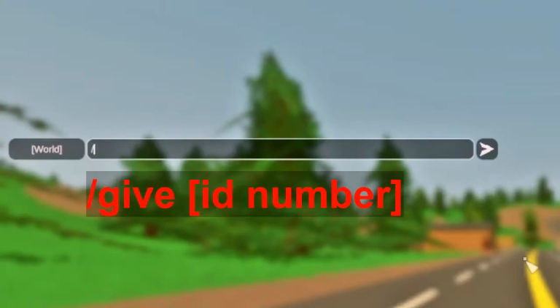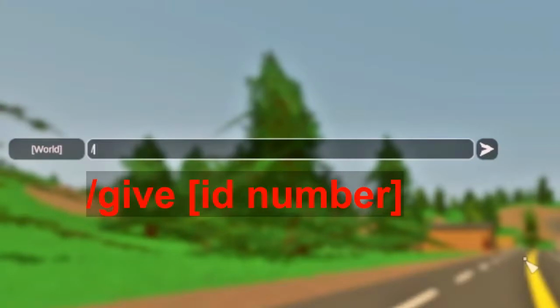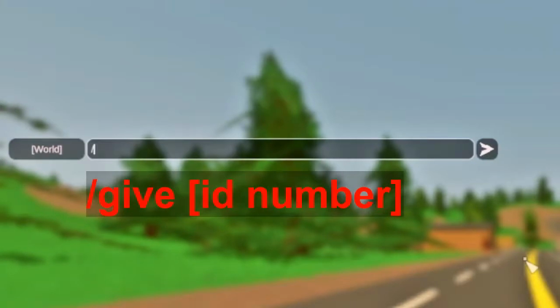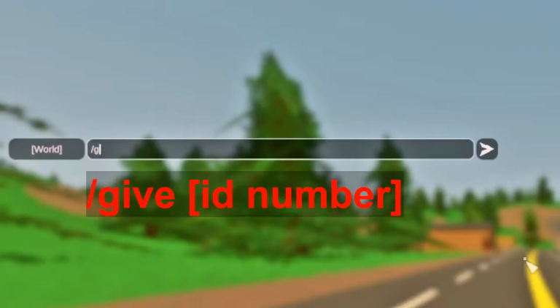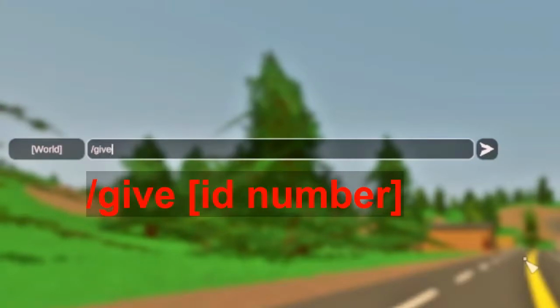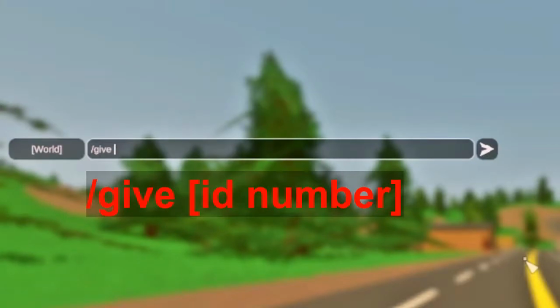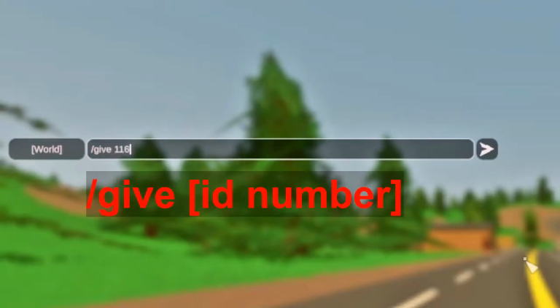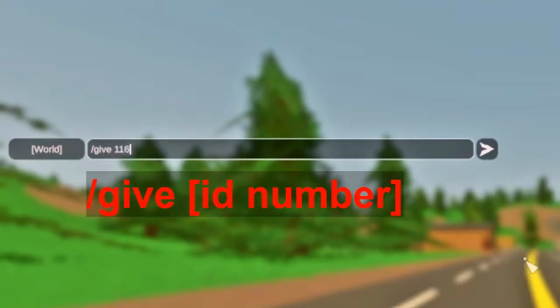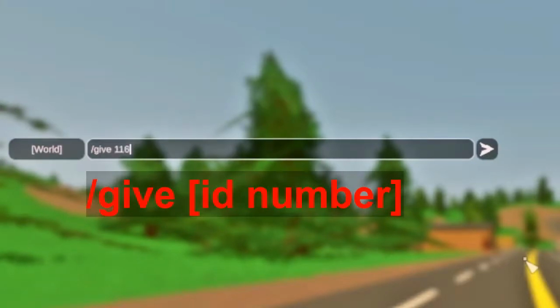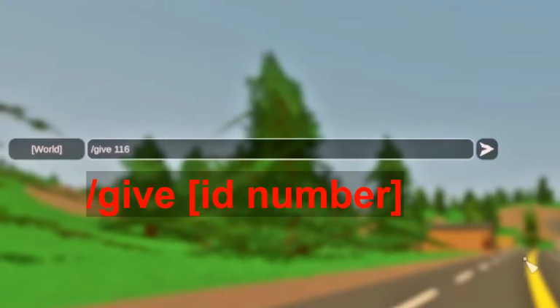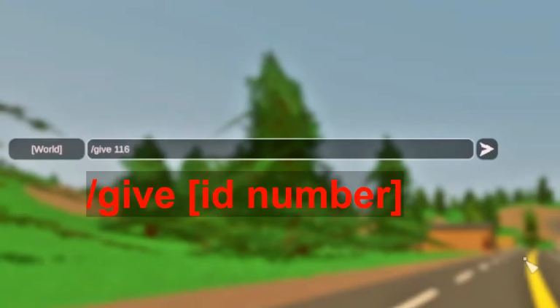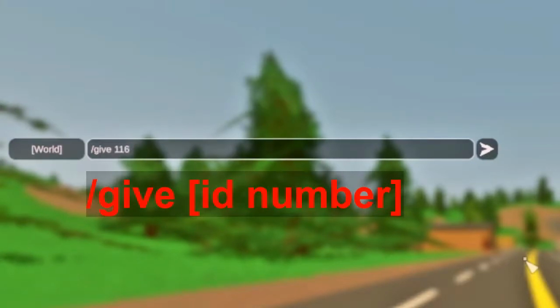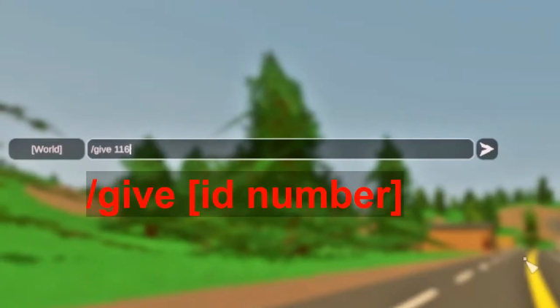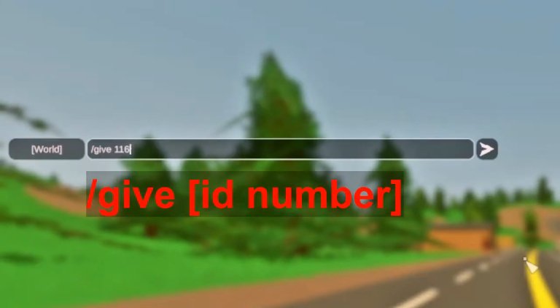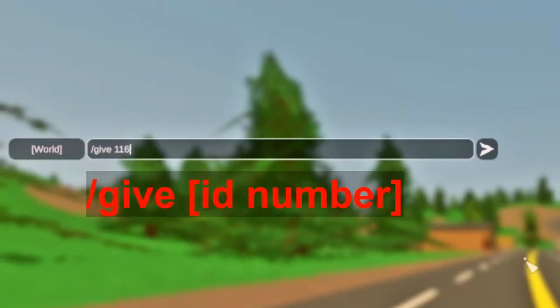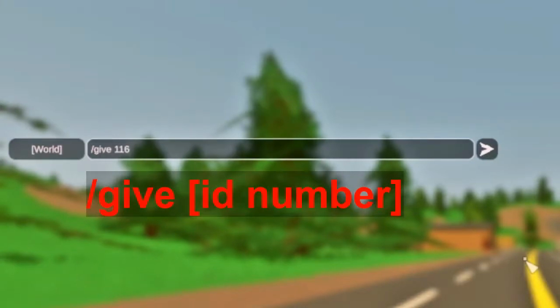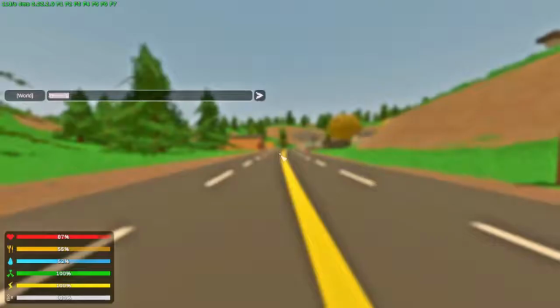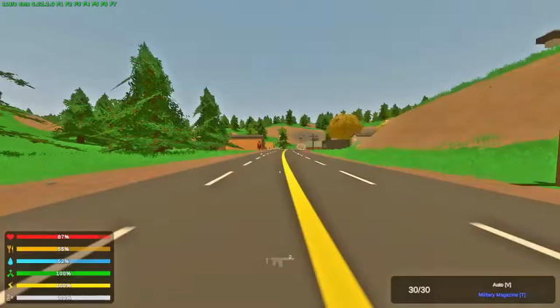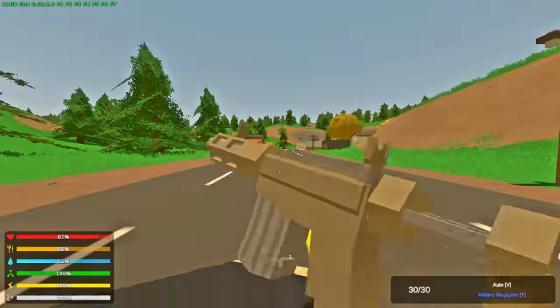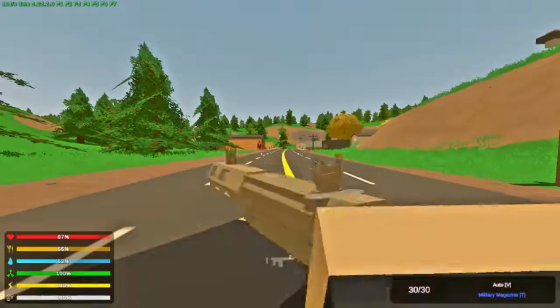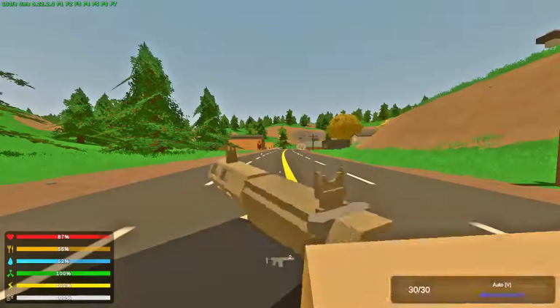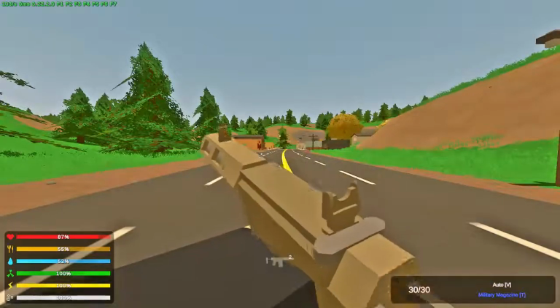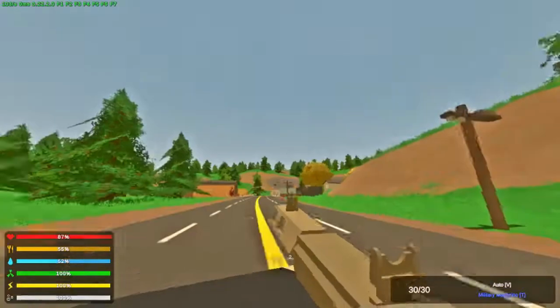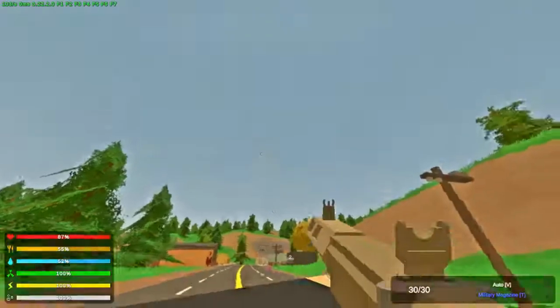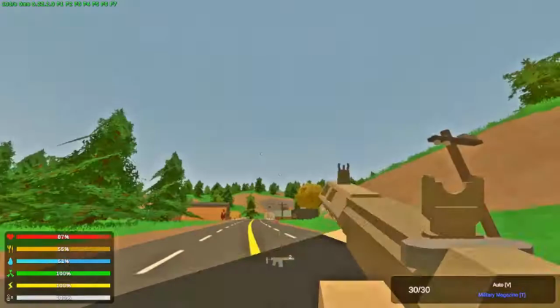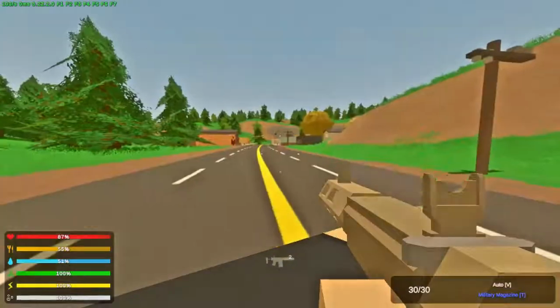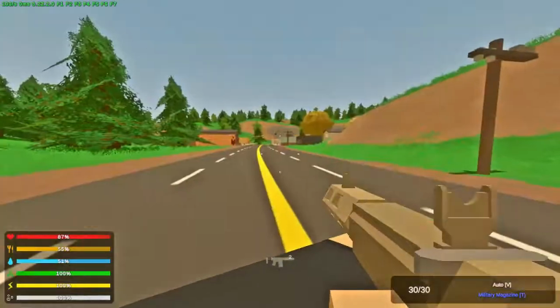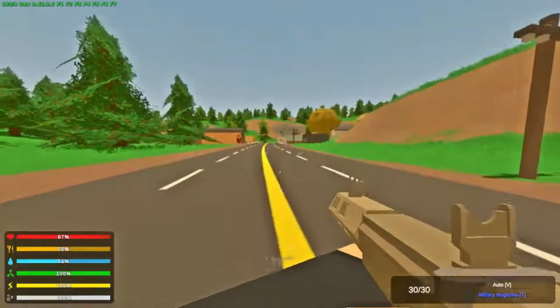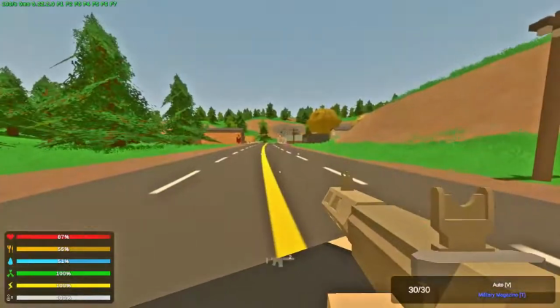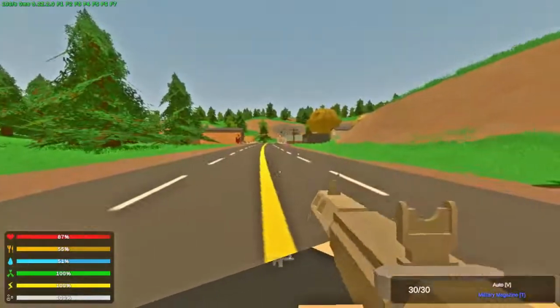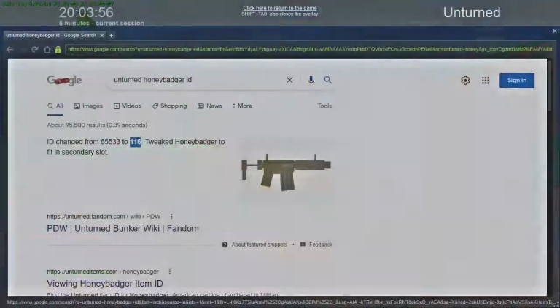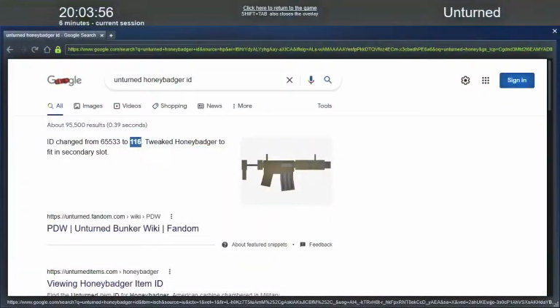Open the chat and type /give and paste in your item ID. And that's how you spawn in items.